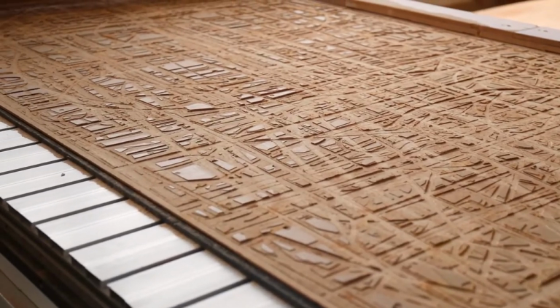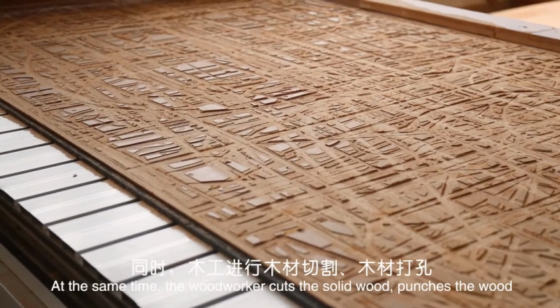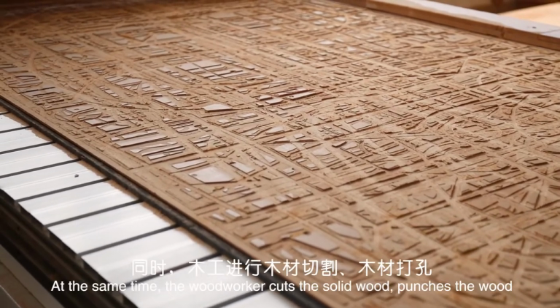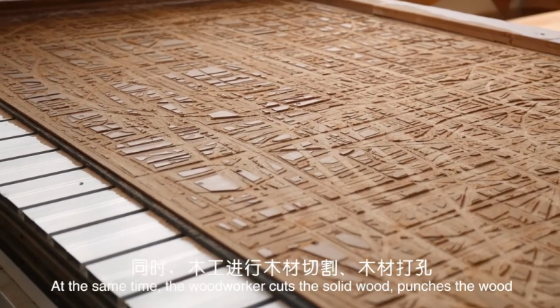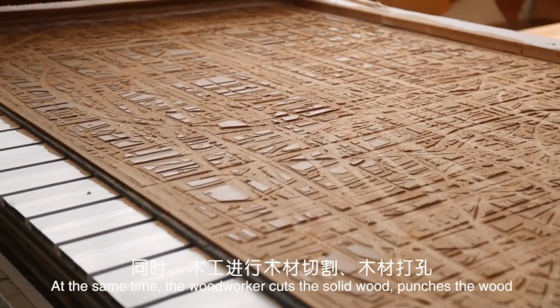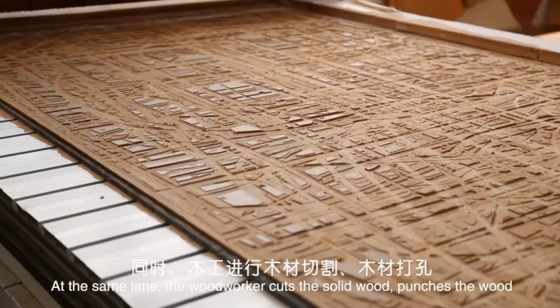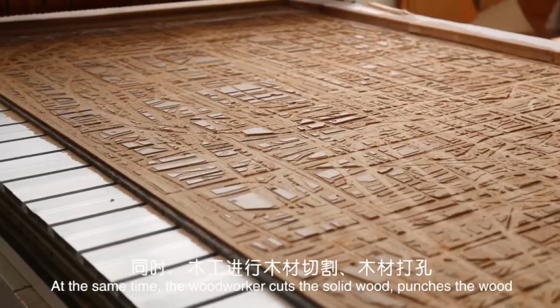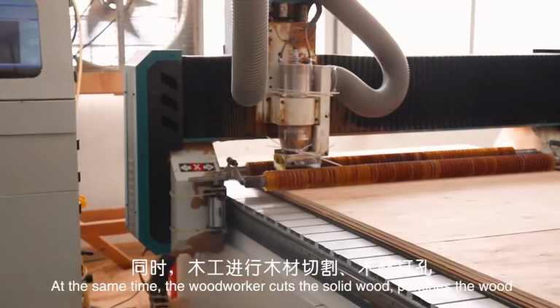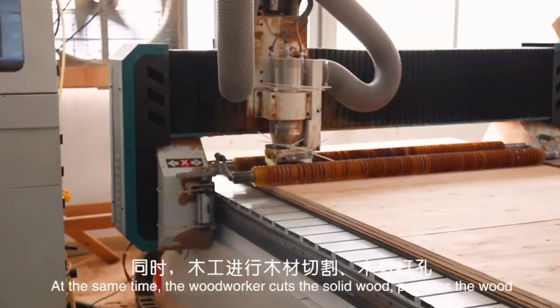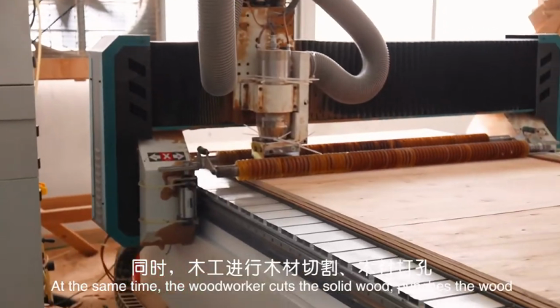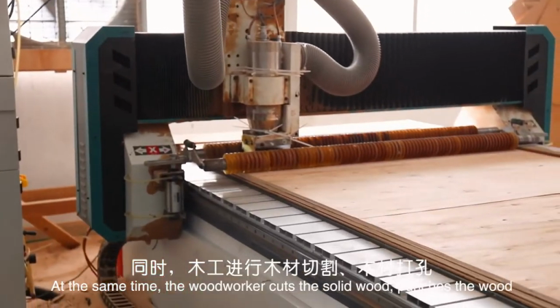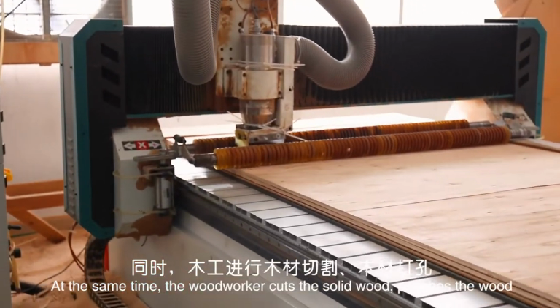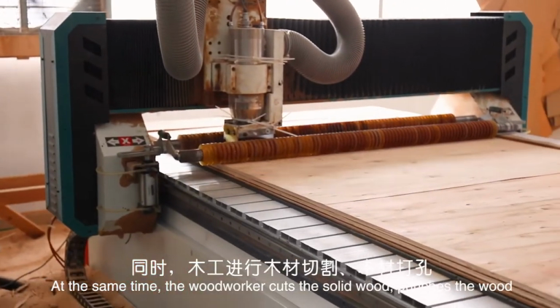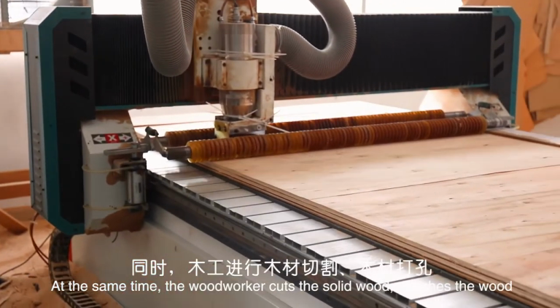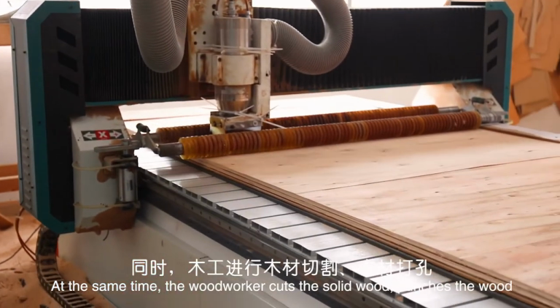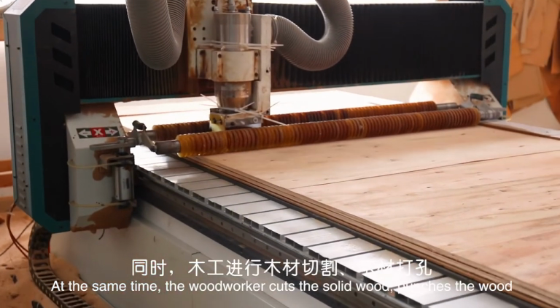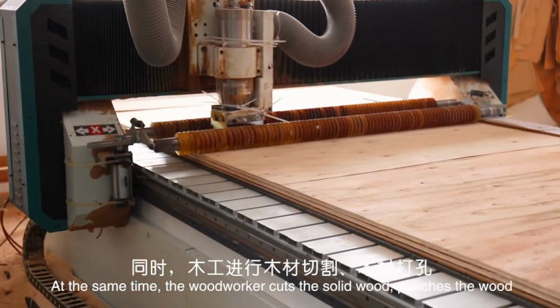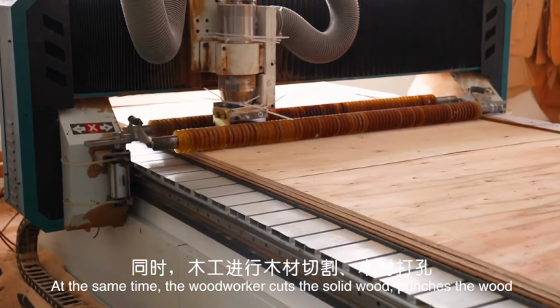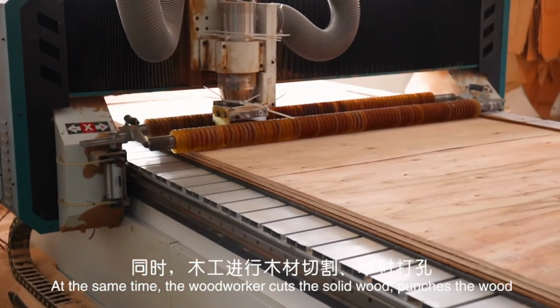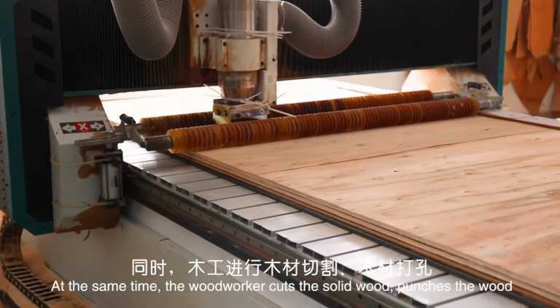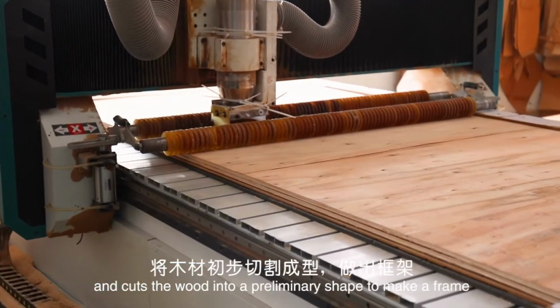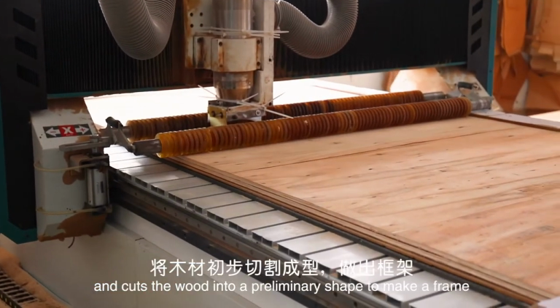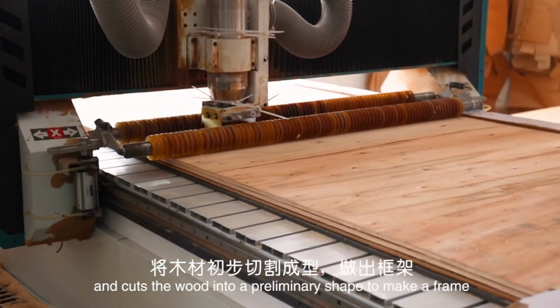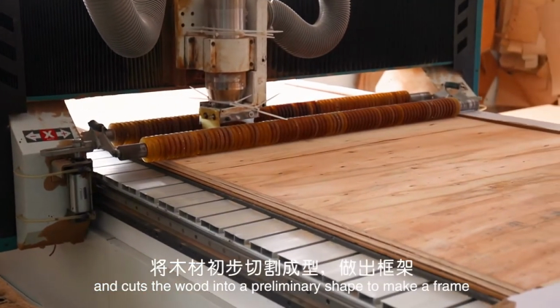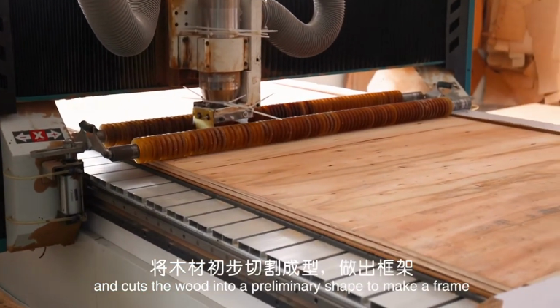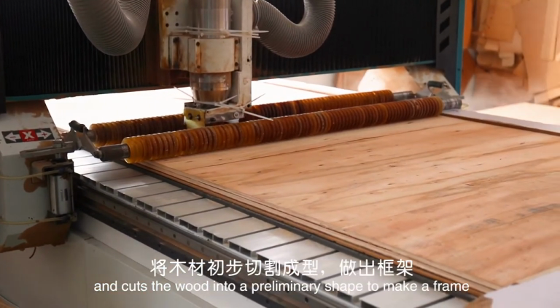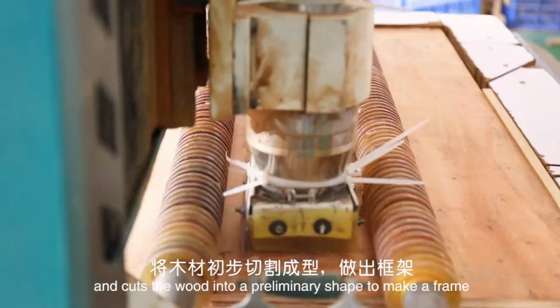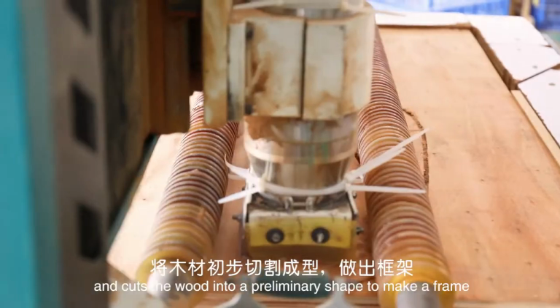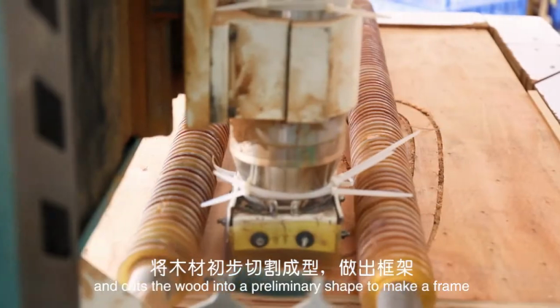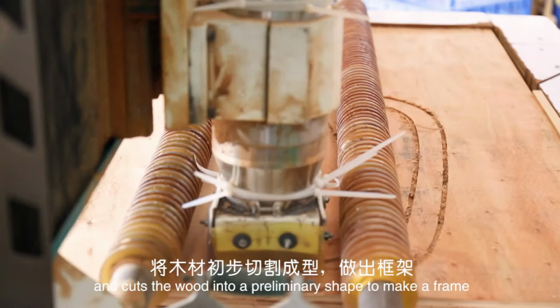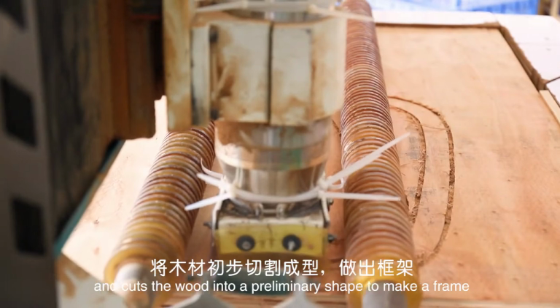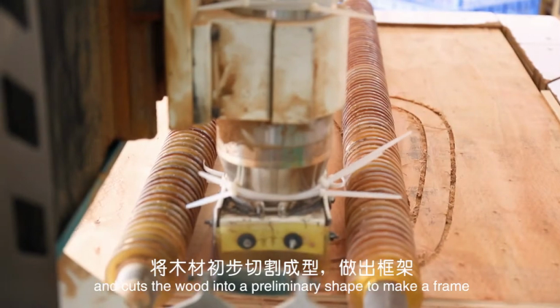At the same time, the woodworker cuts the solid wood, punches the wood, and cuts it into a preliminary shape to make a frame.